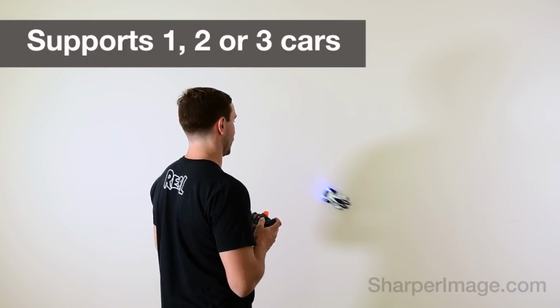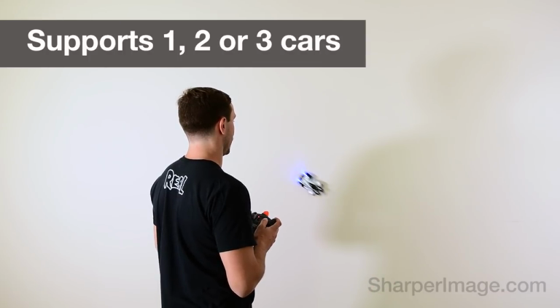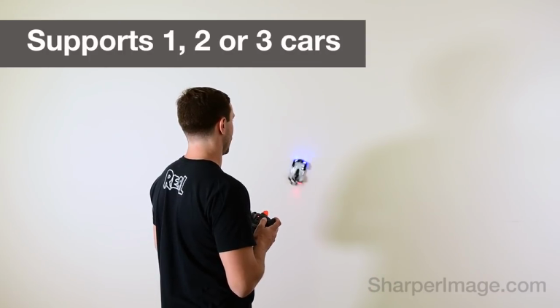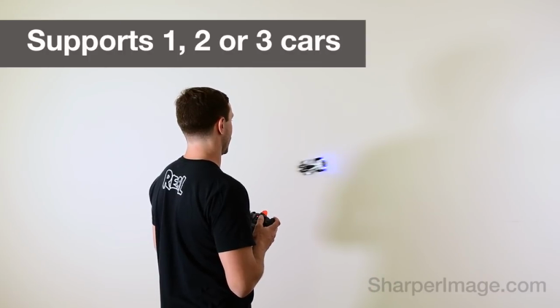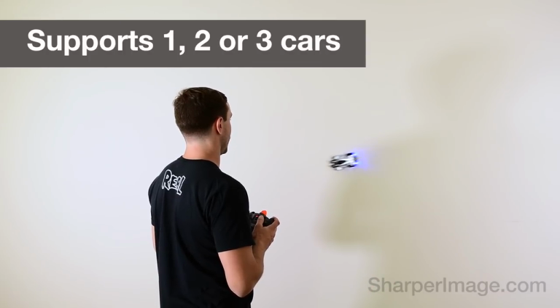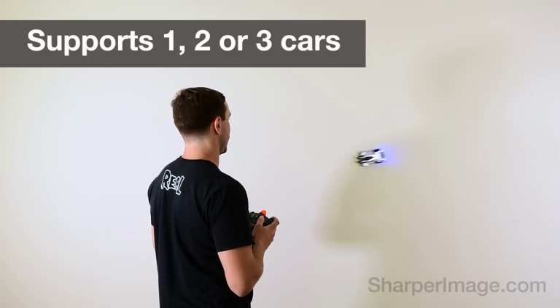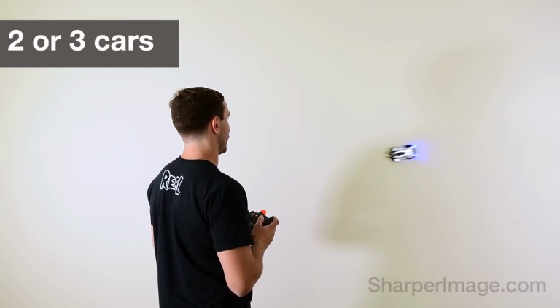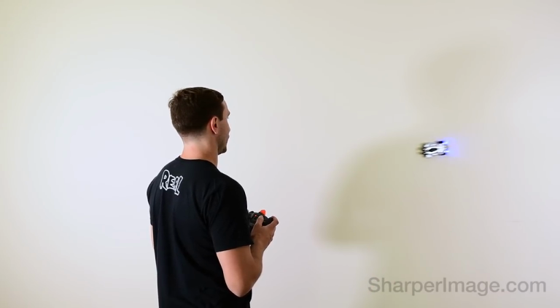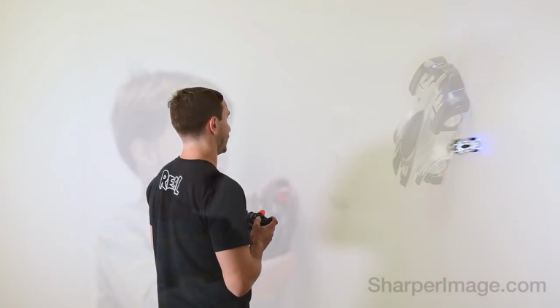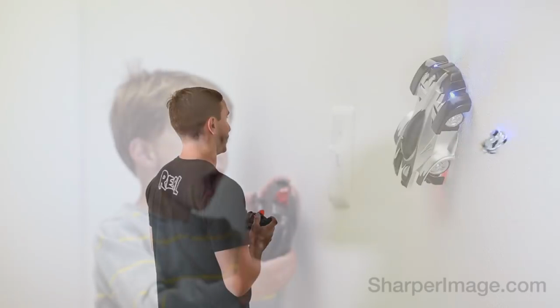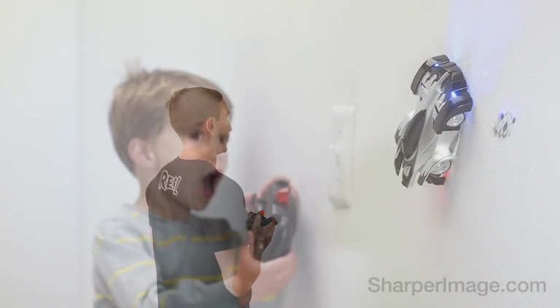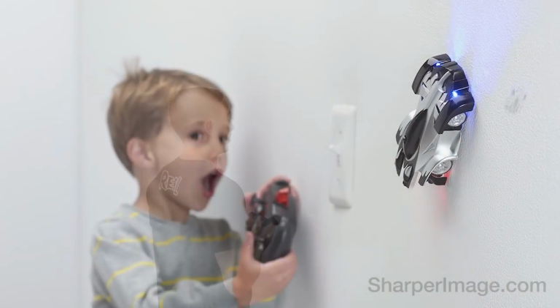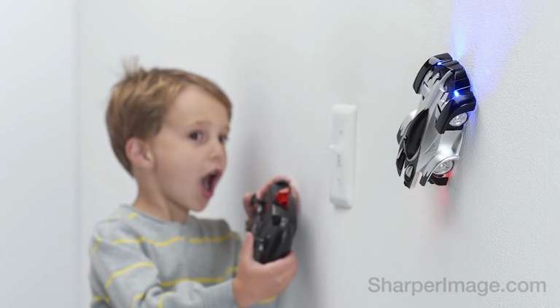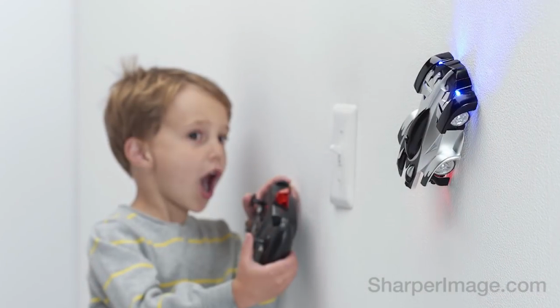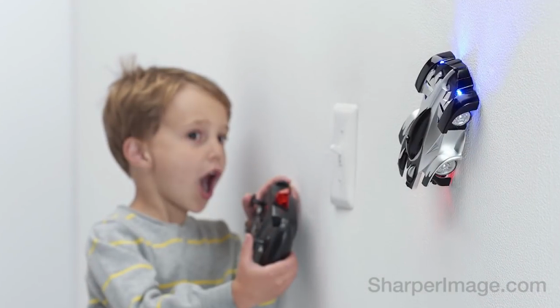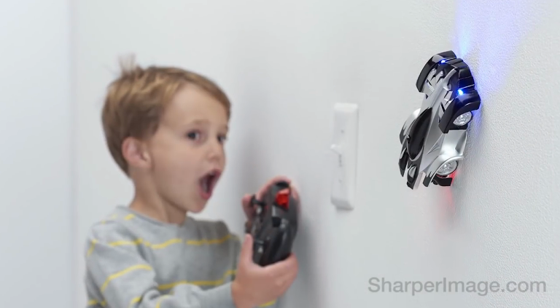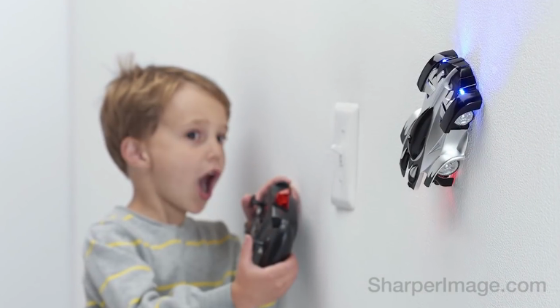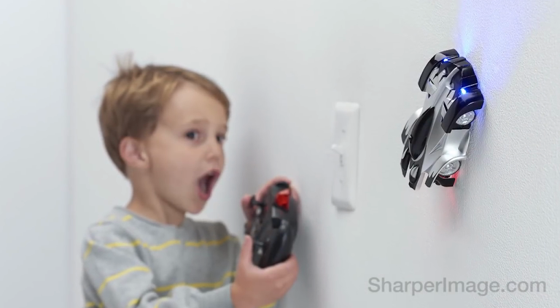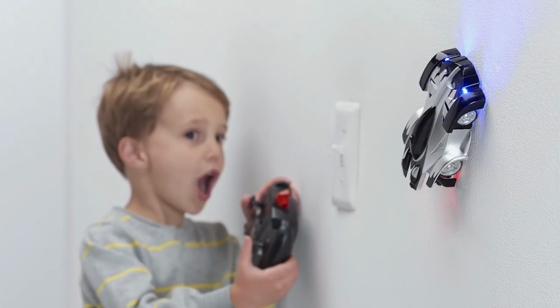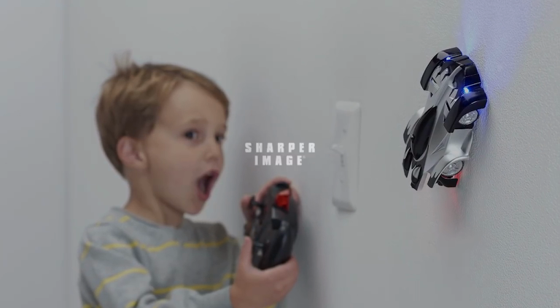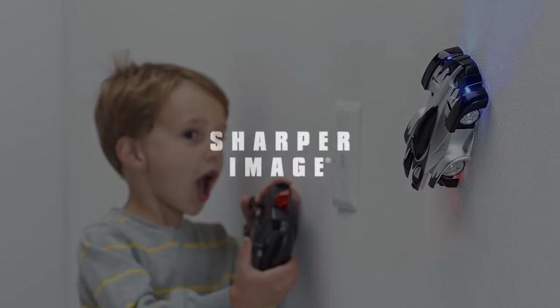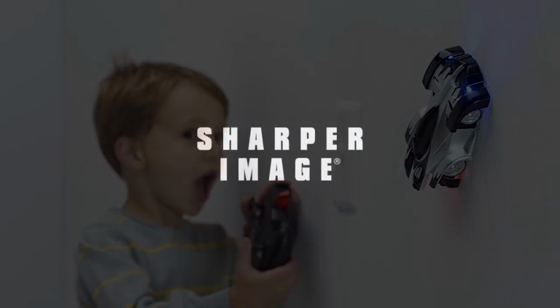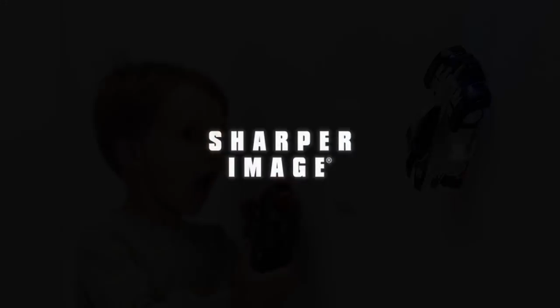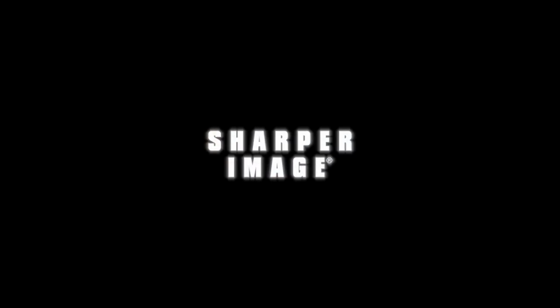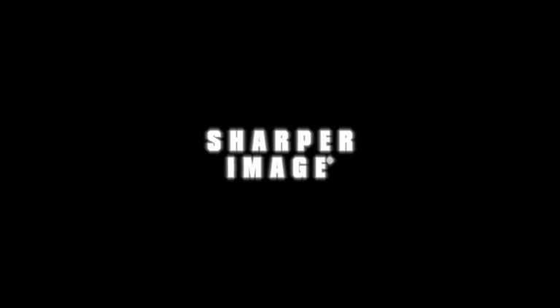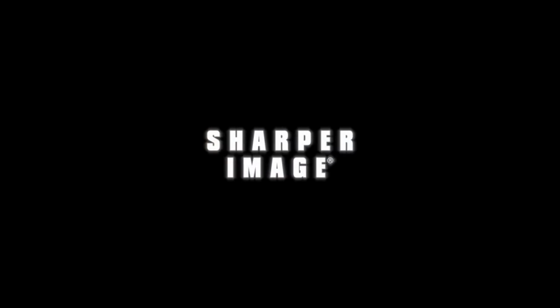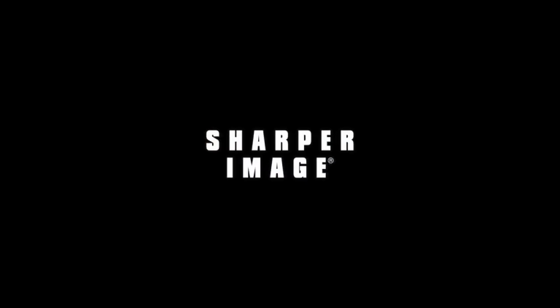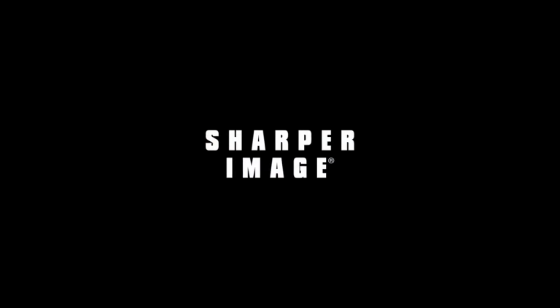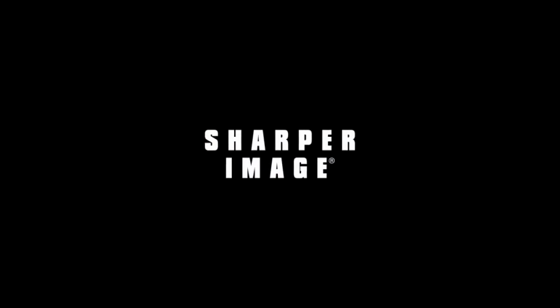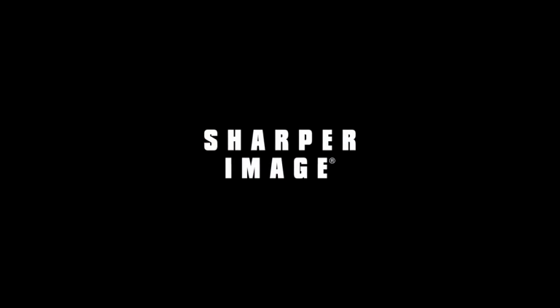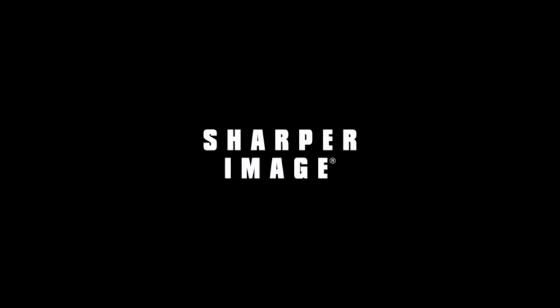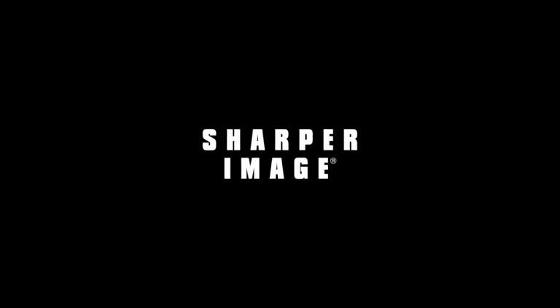For off-the-wall fun, get the wall-climbing RC car. Available now at SharperImage.com.